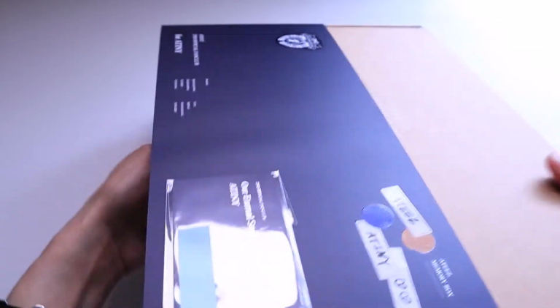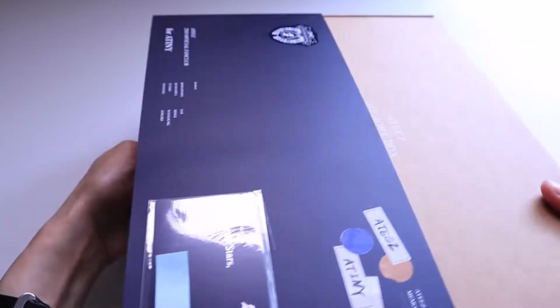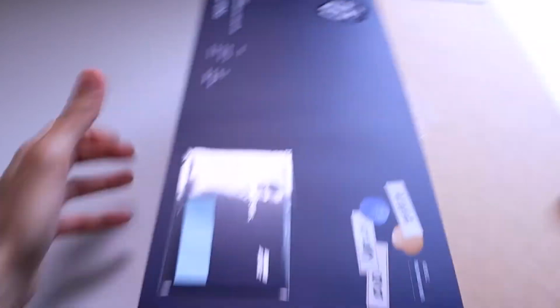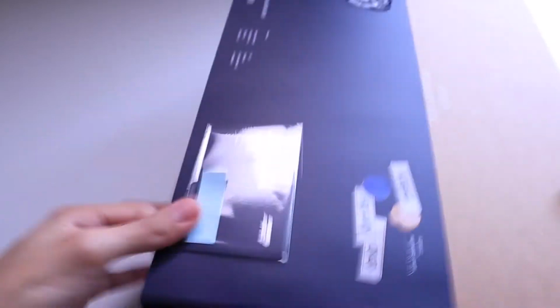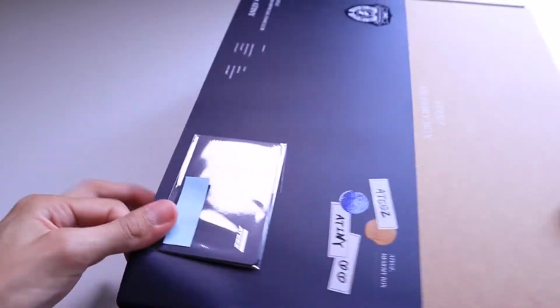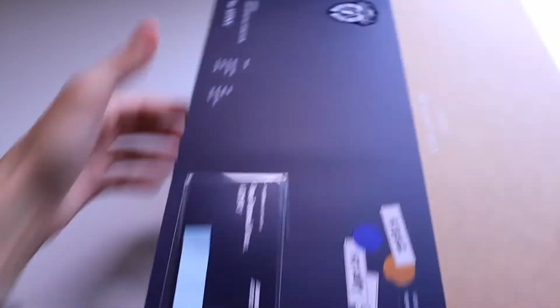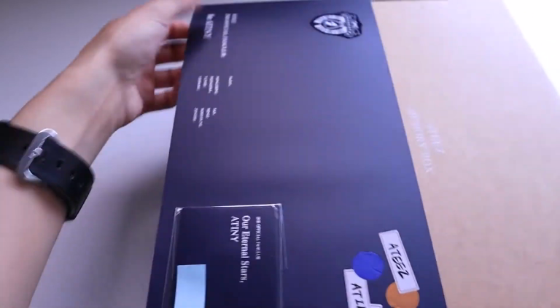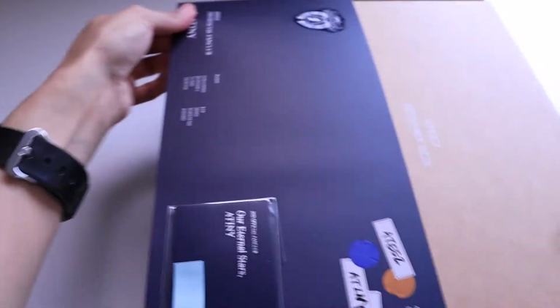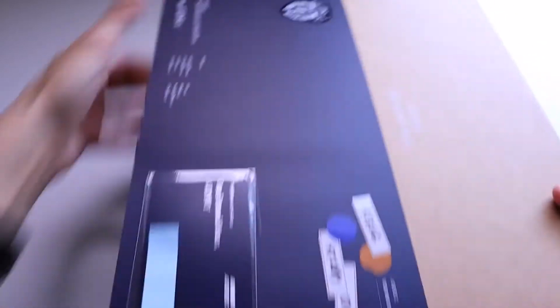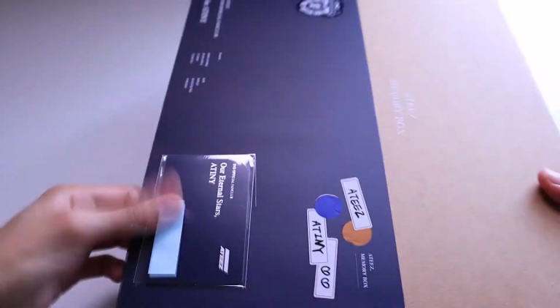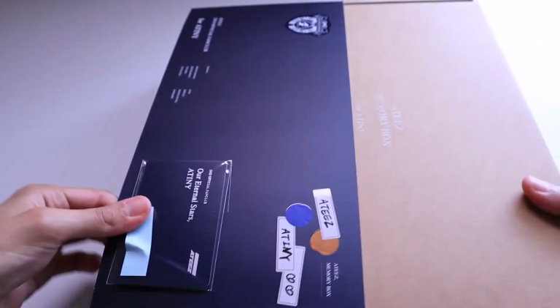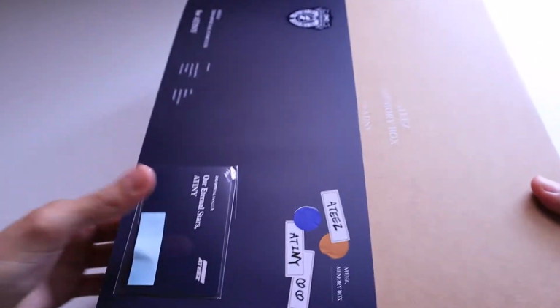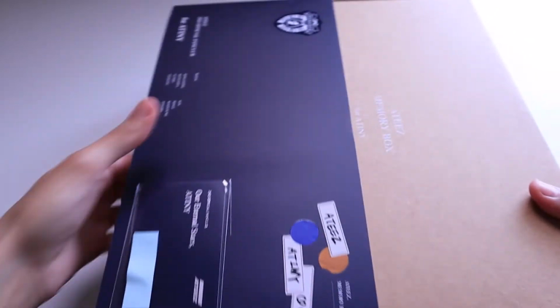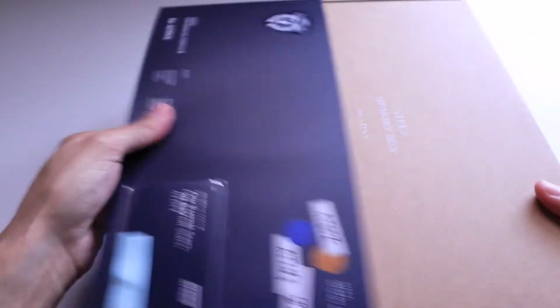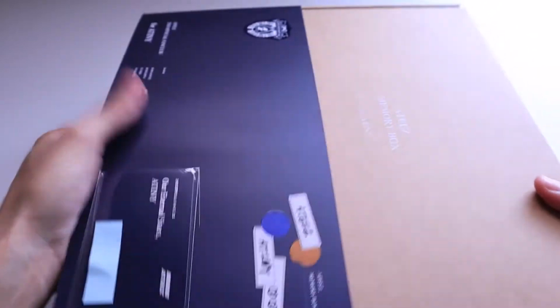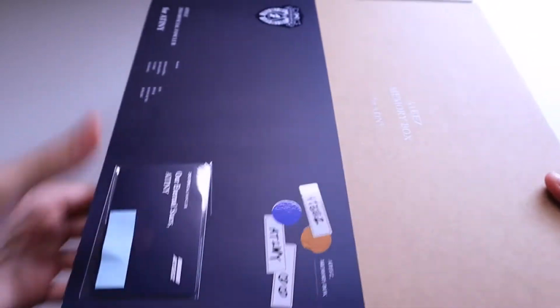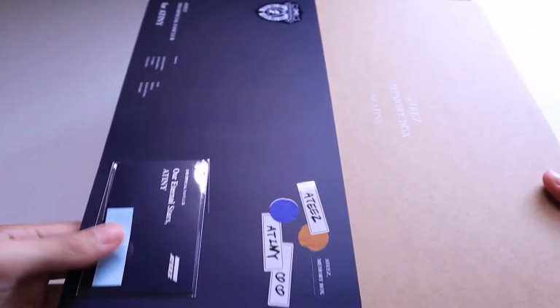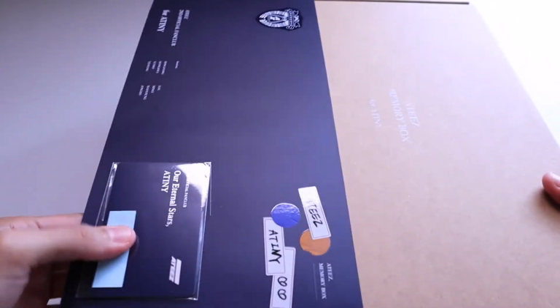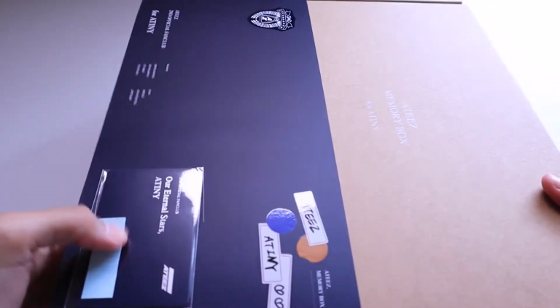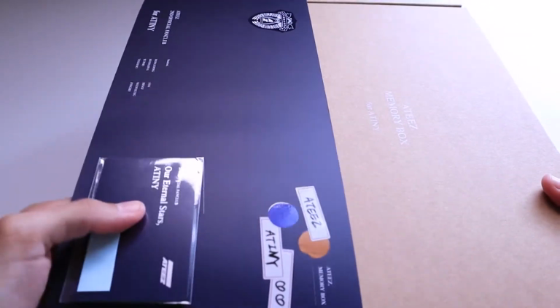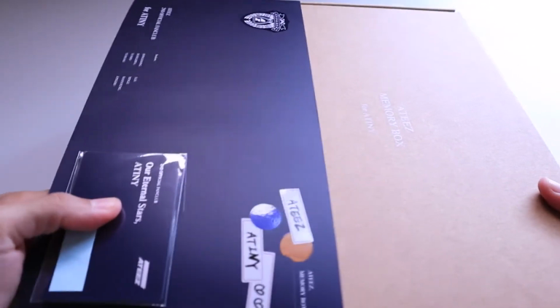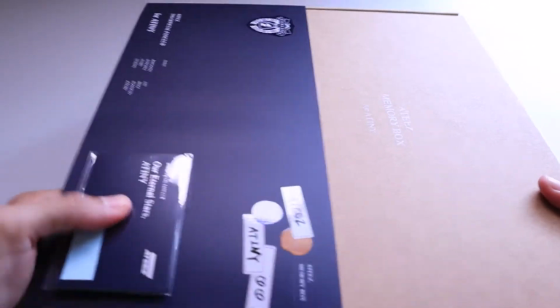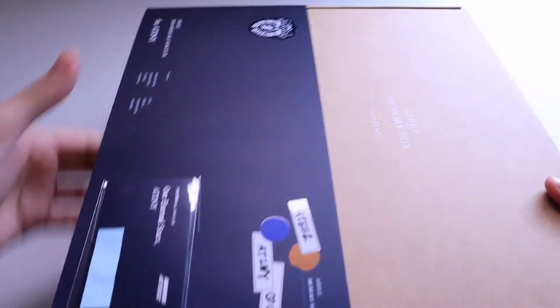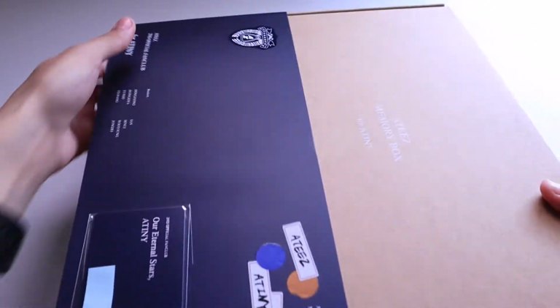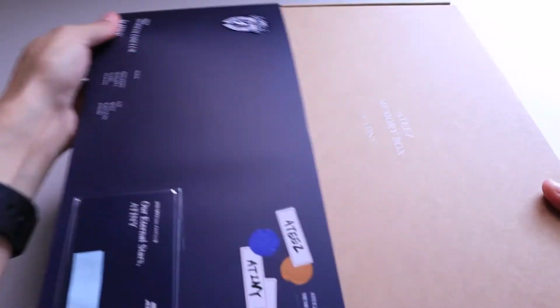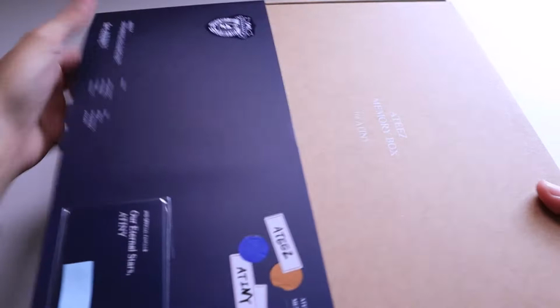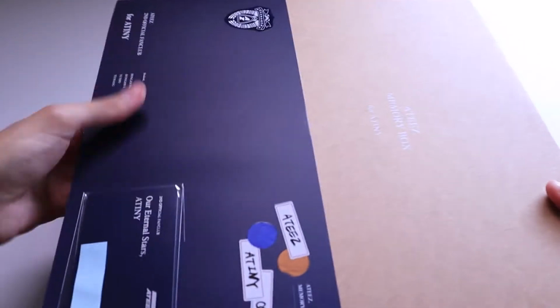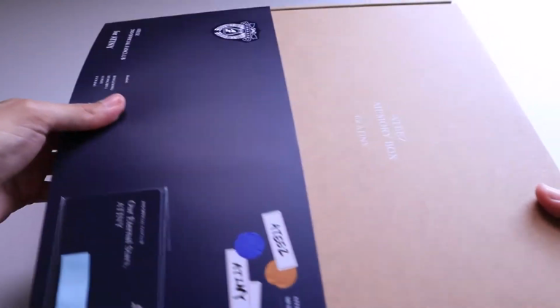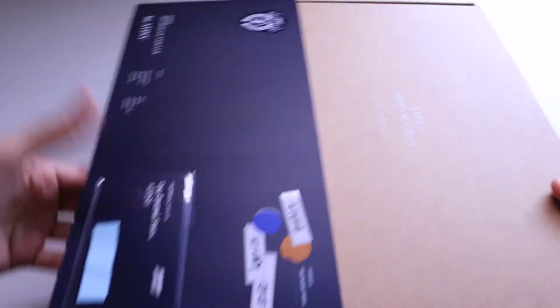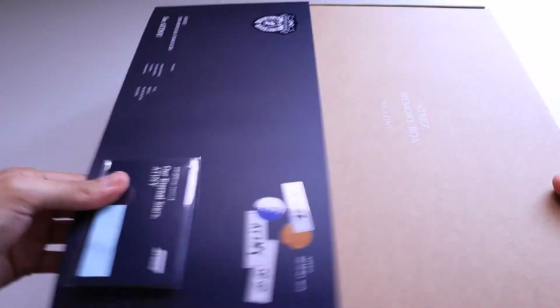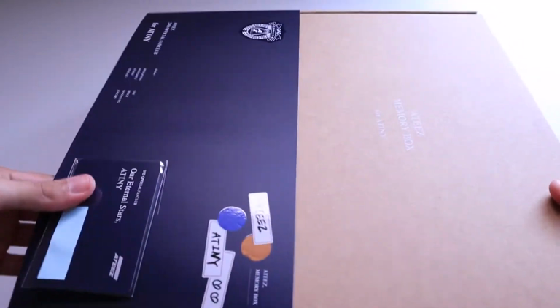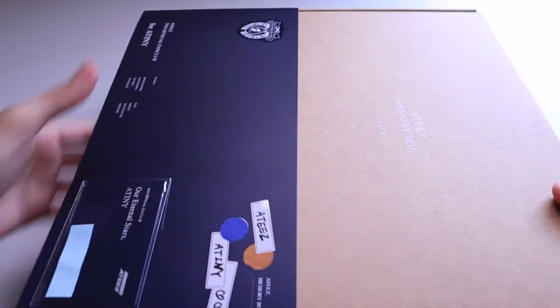Let's take this out. Oh, and this has my personal information so that's why I have that little sticky on there.